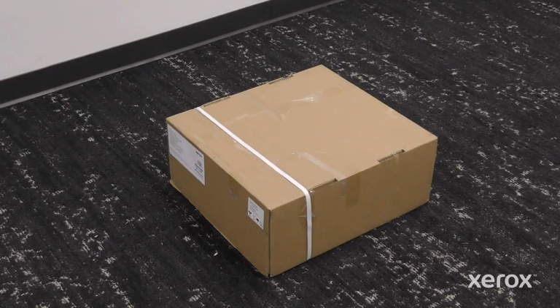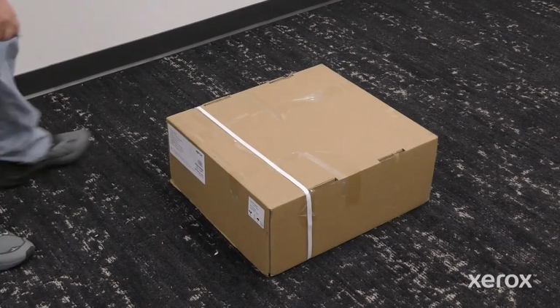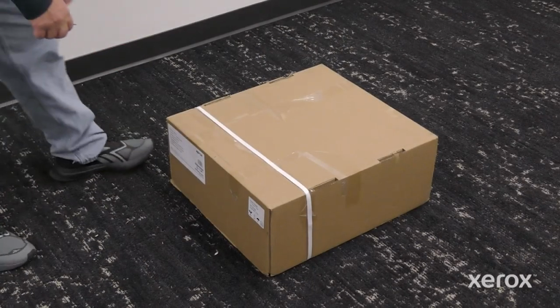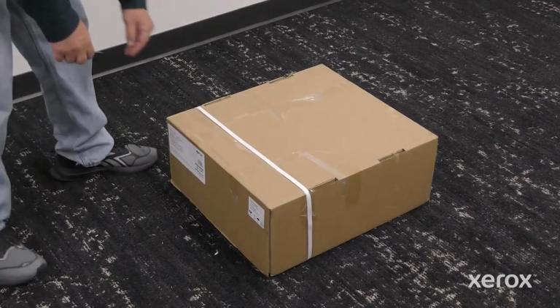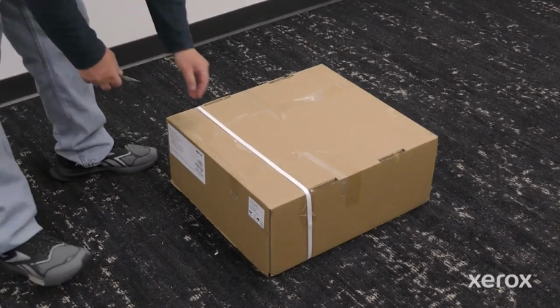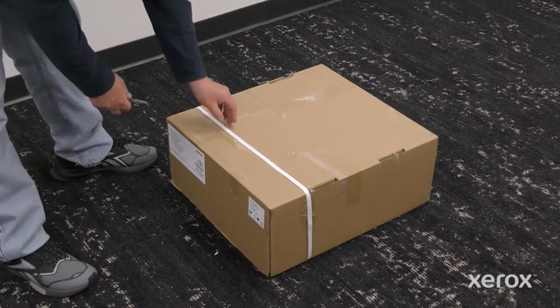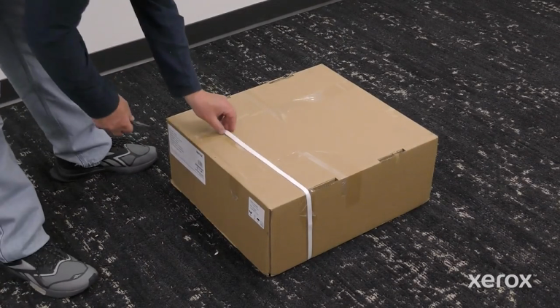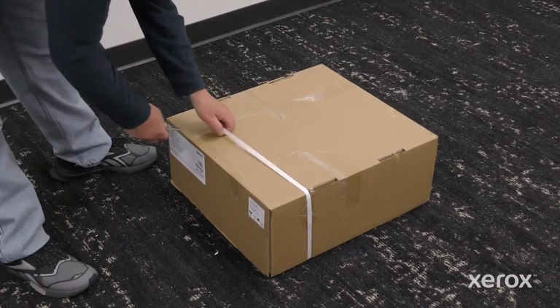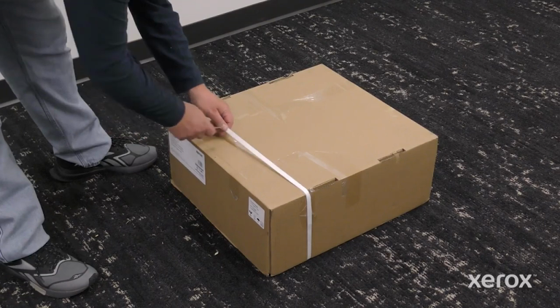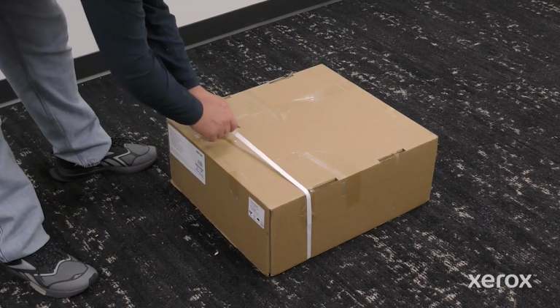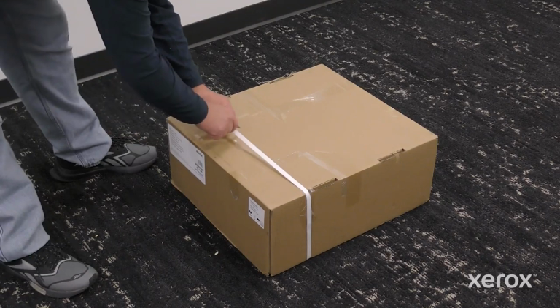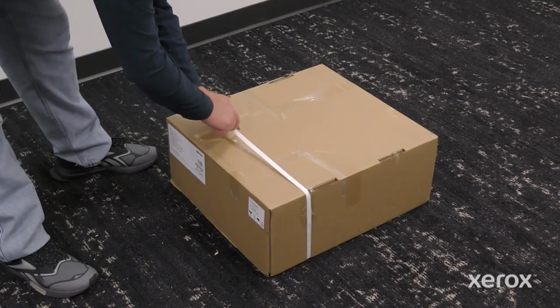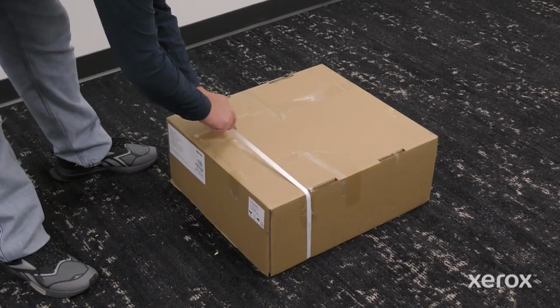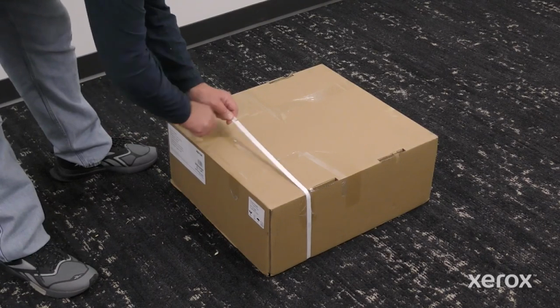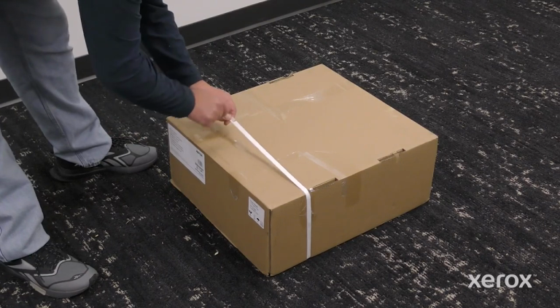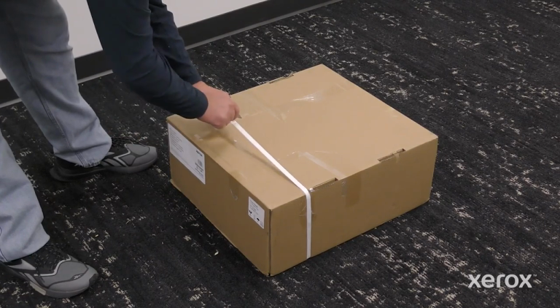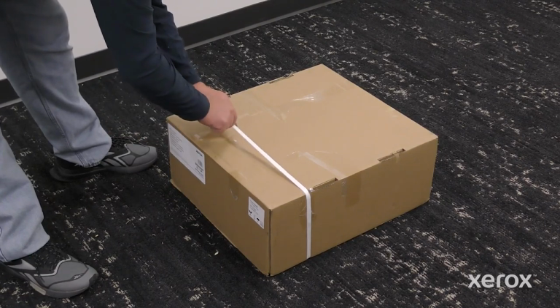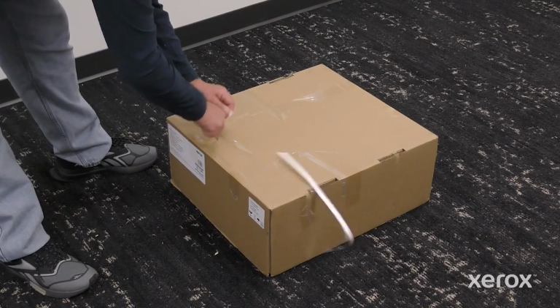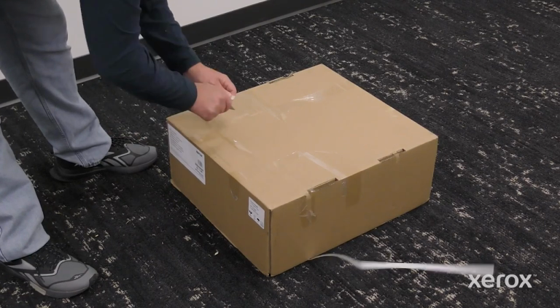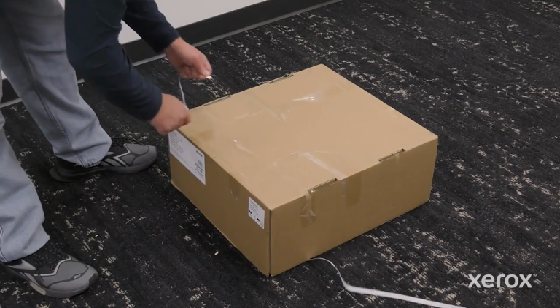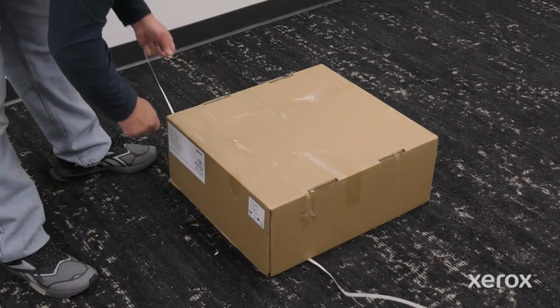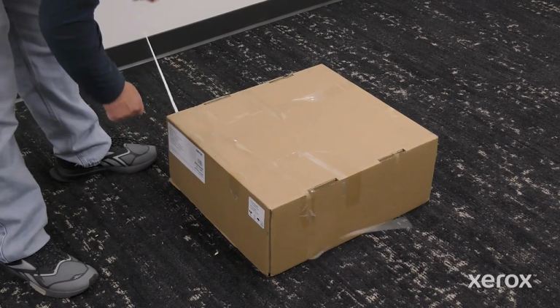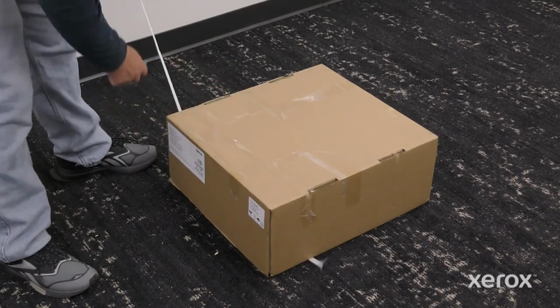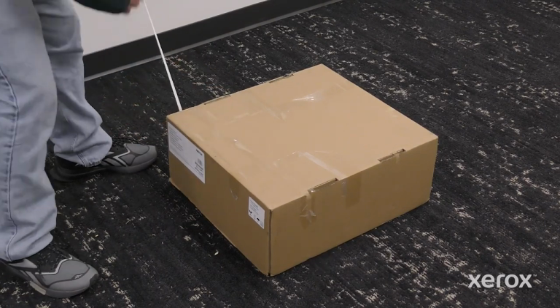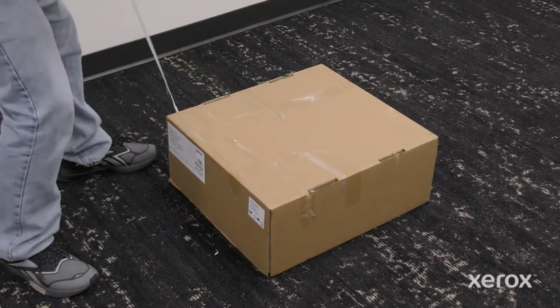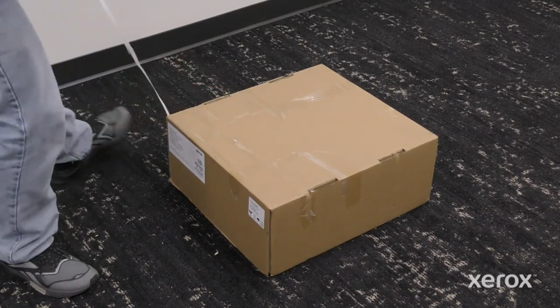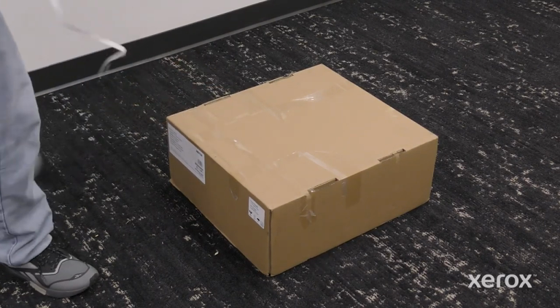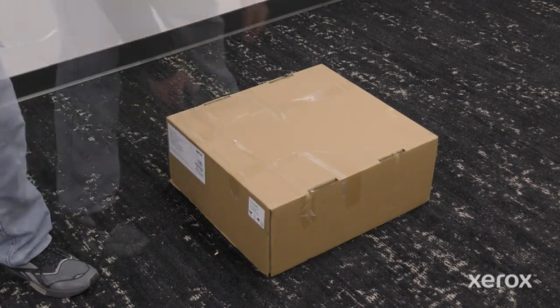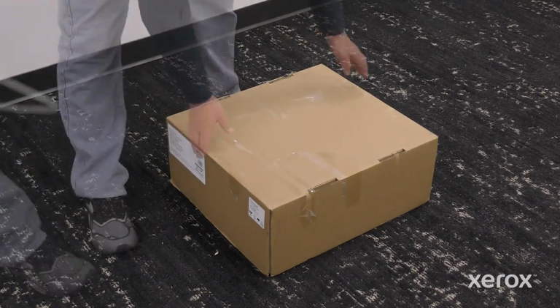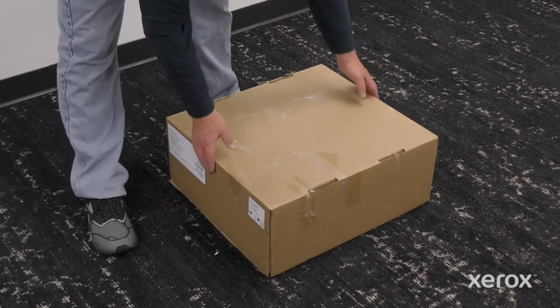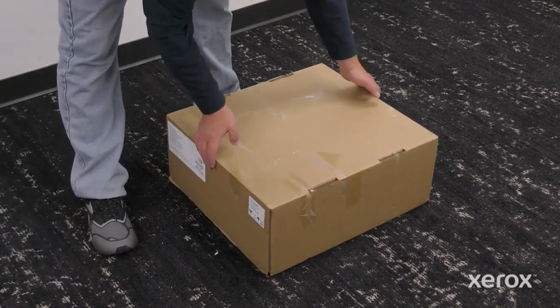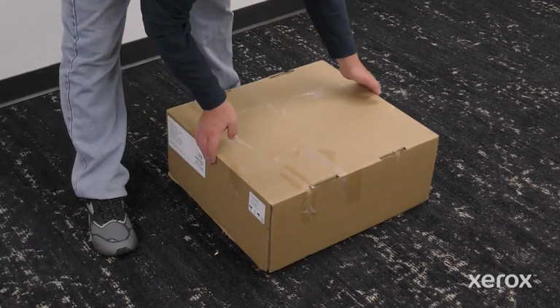Cut and remove the band from the outer box, then open the box.